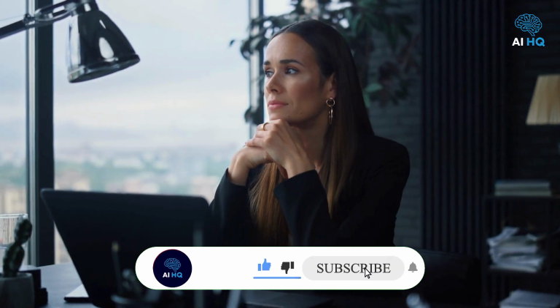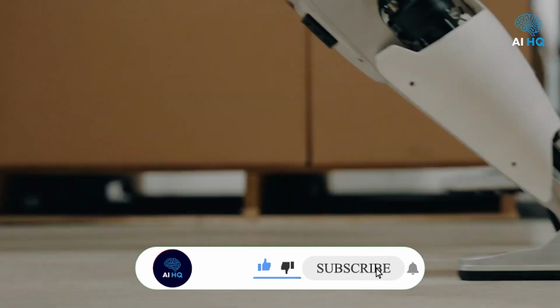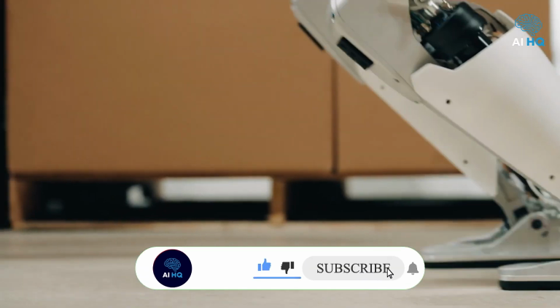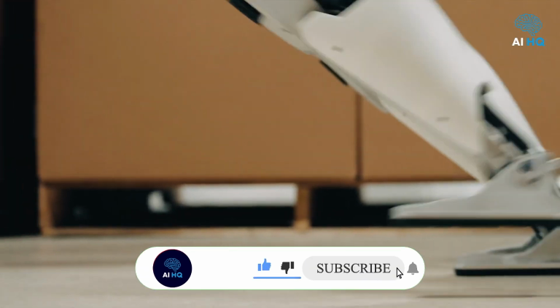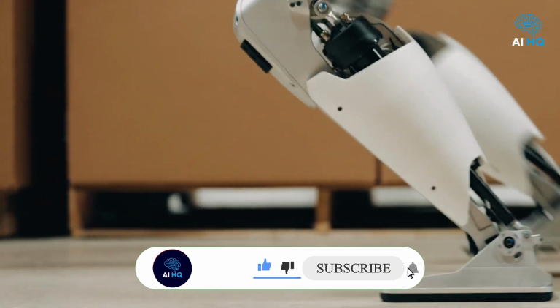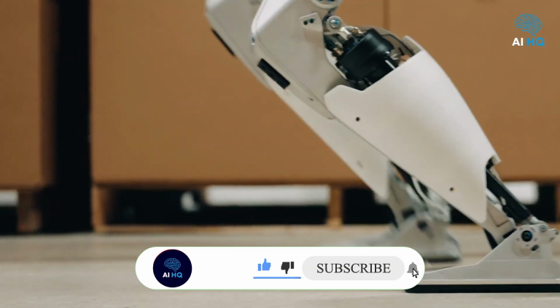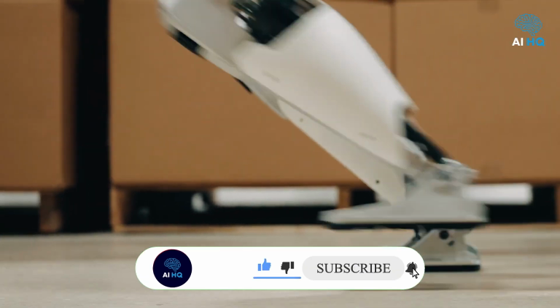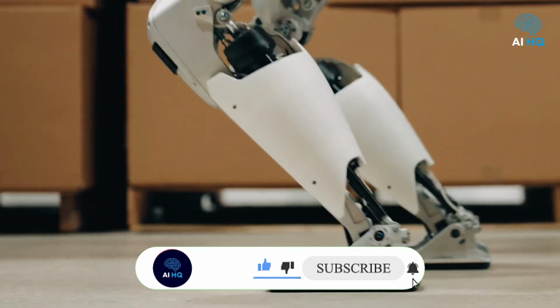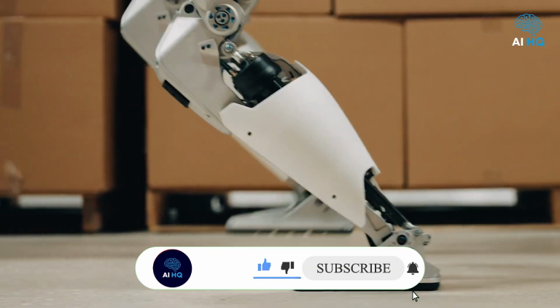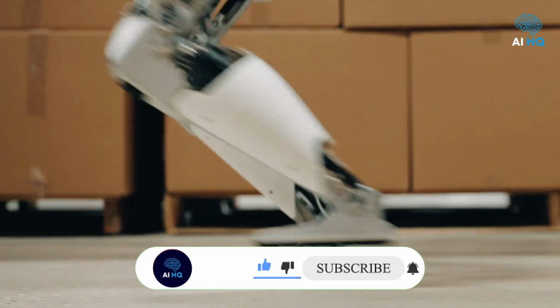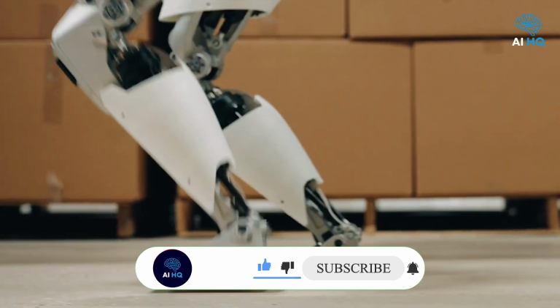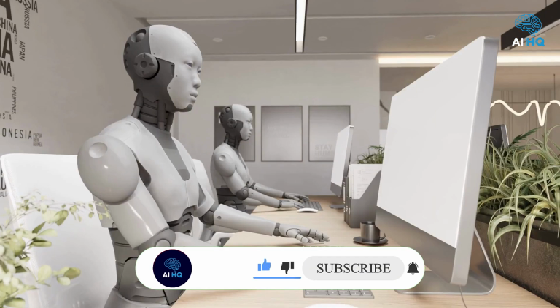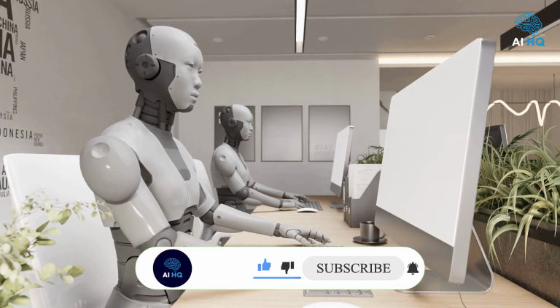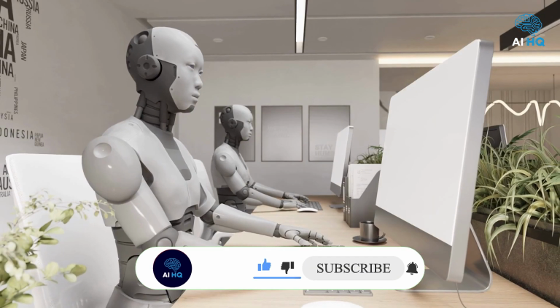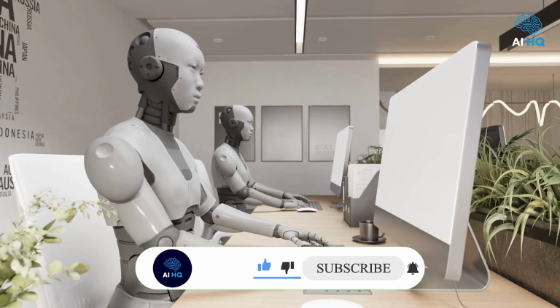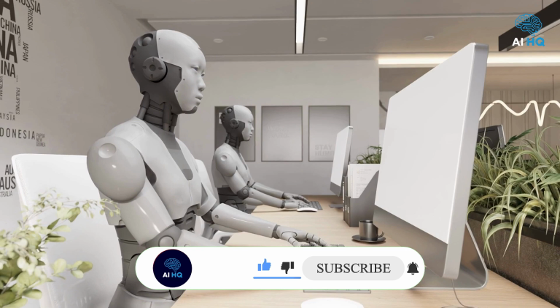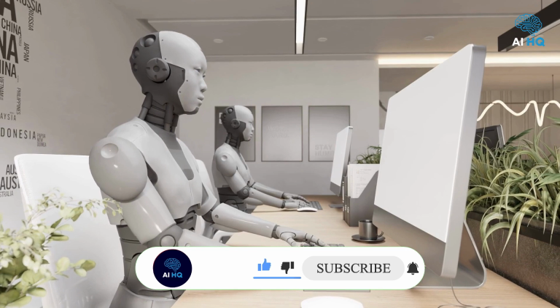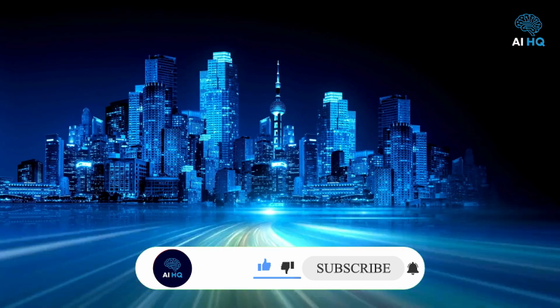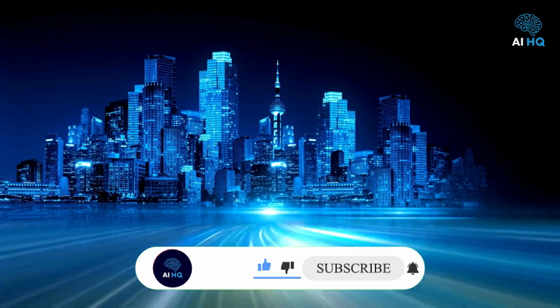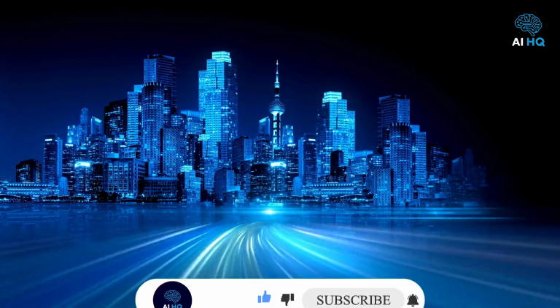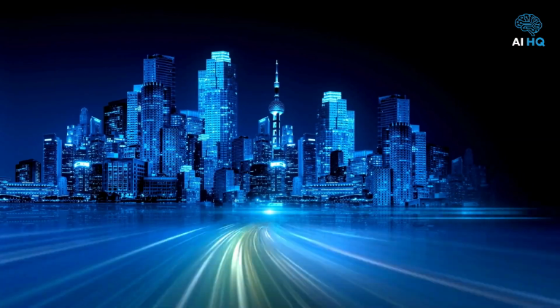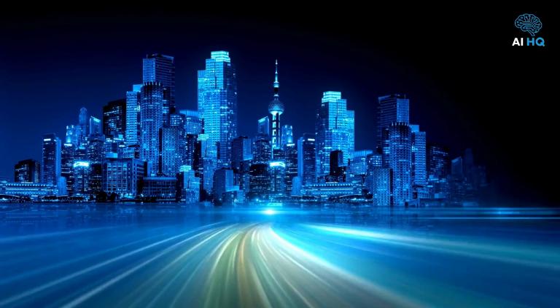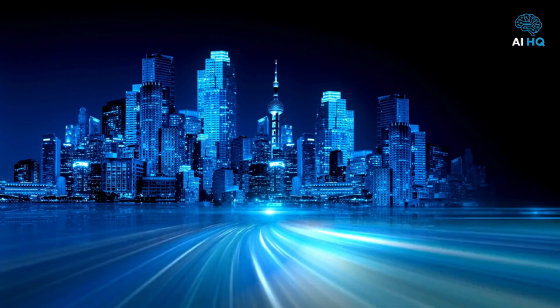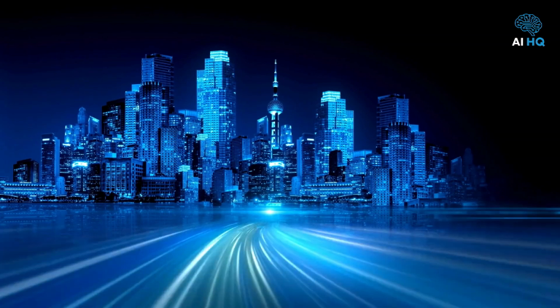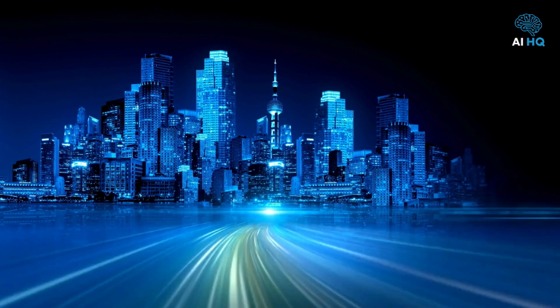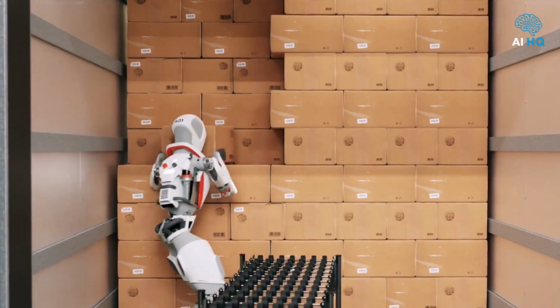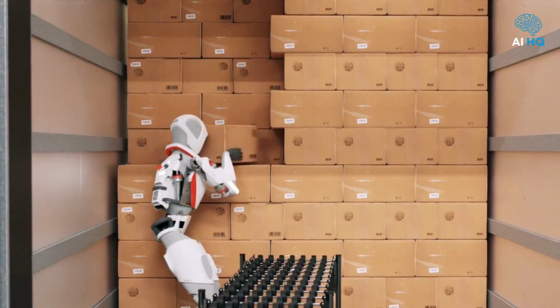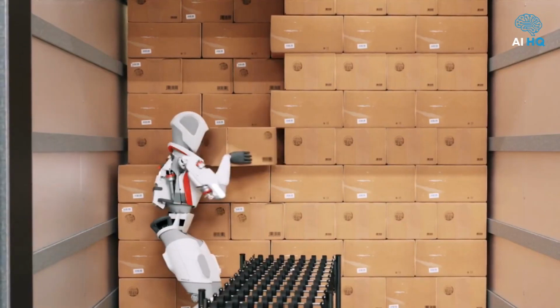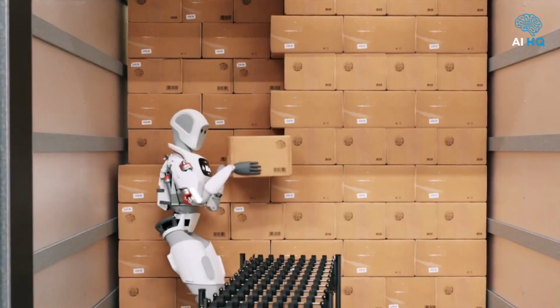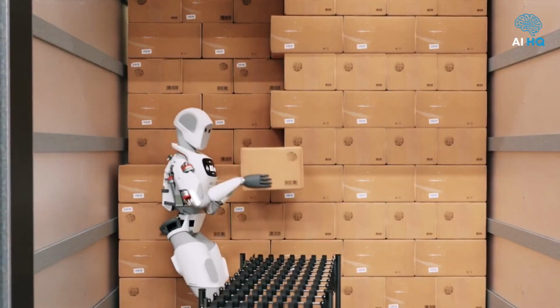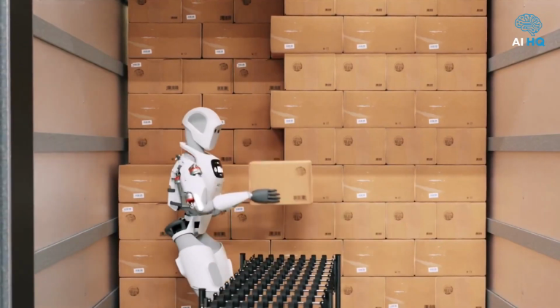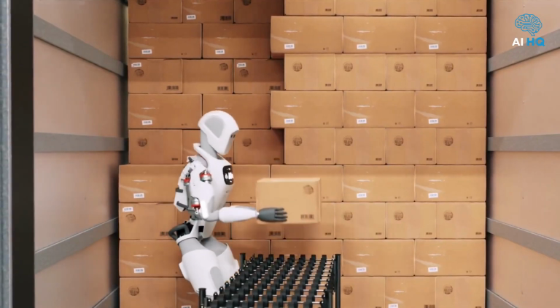These machines are stepping out of the lab and into real jobs — not in the distant future, but within the next 18 months.